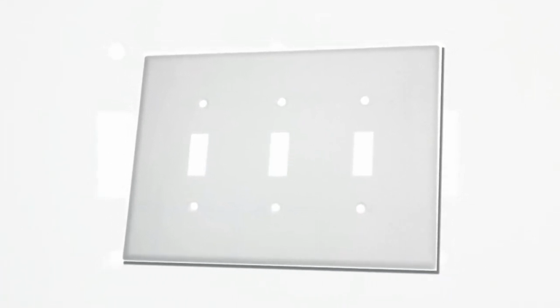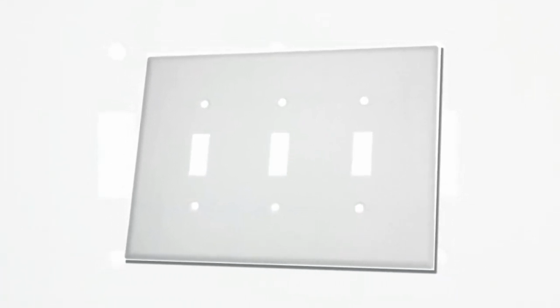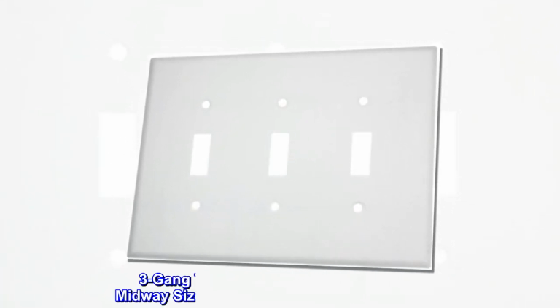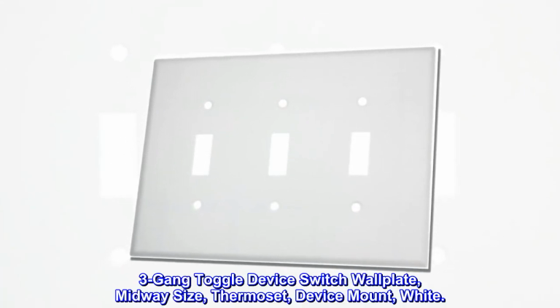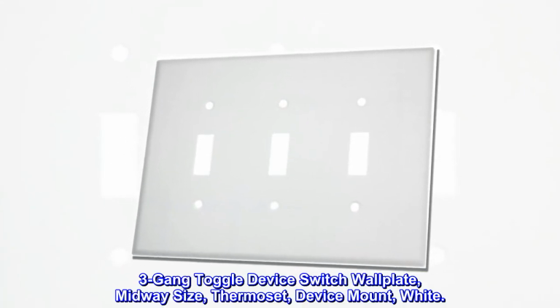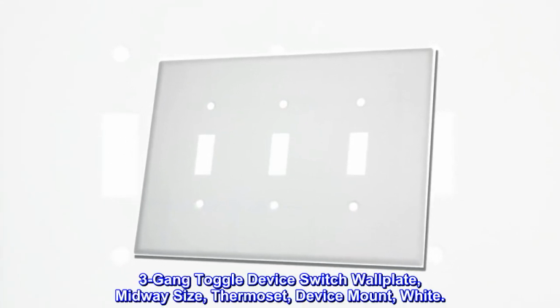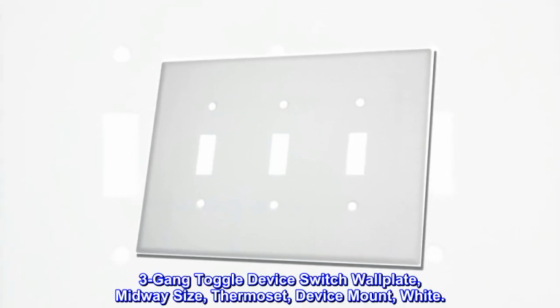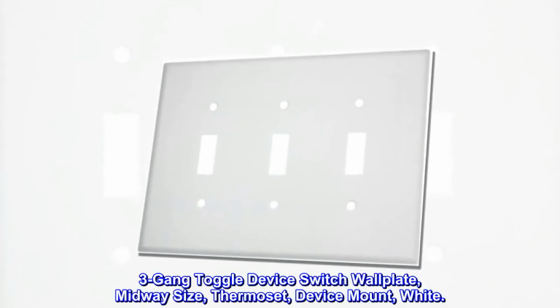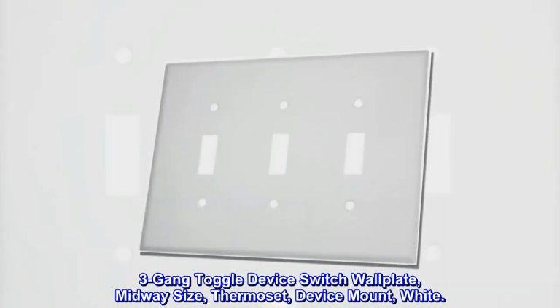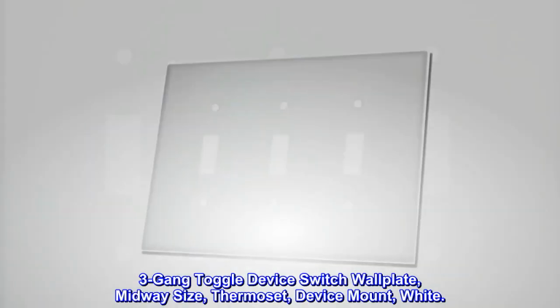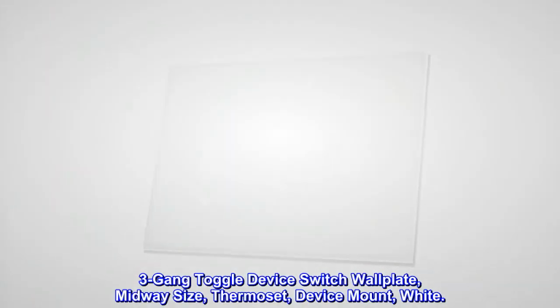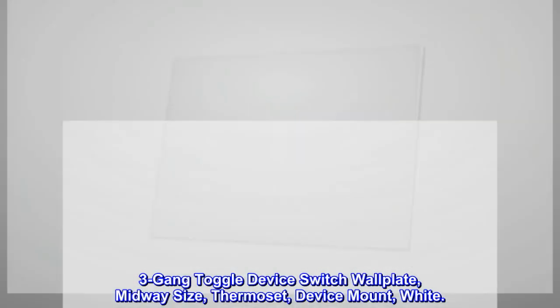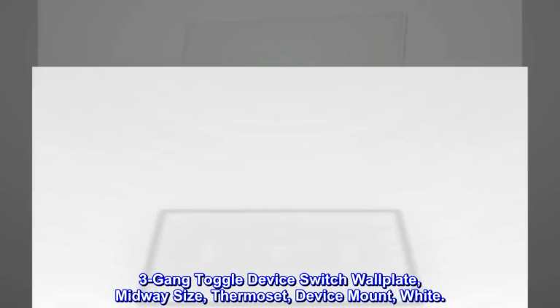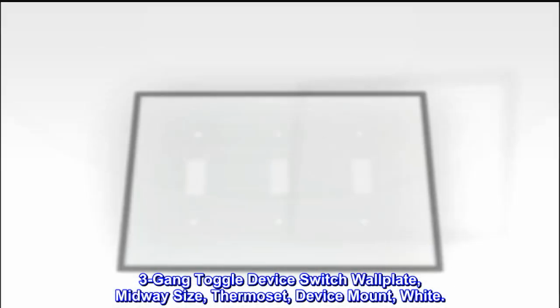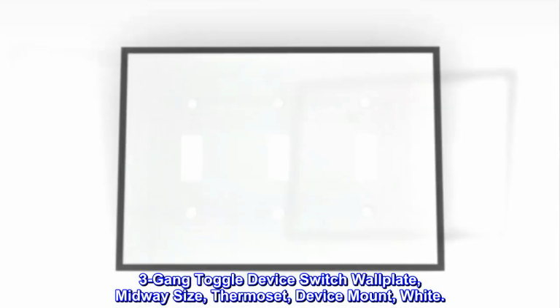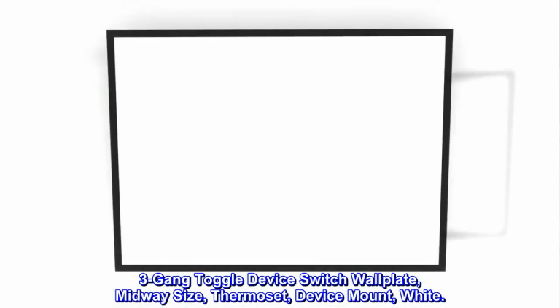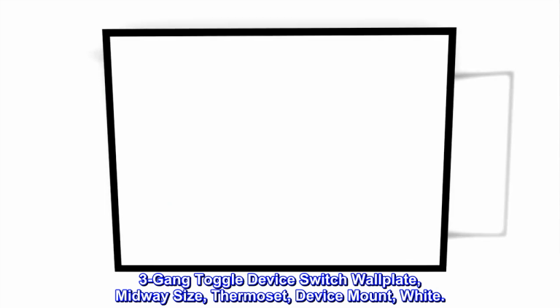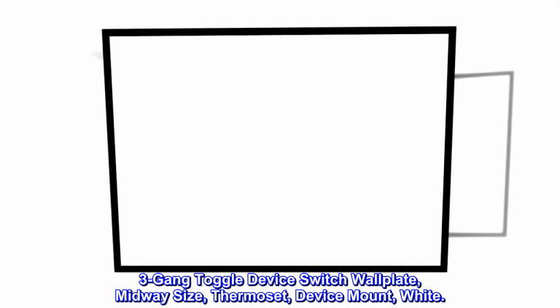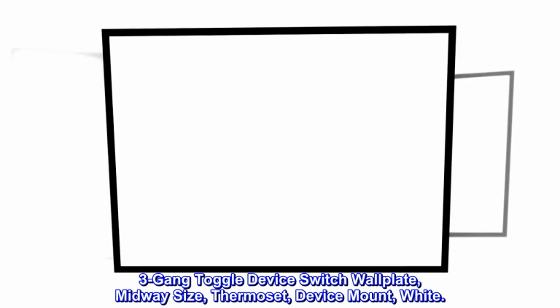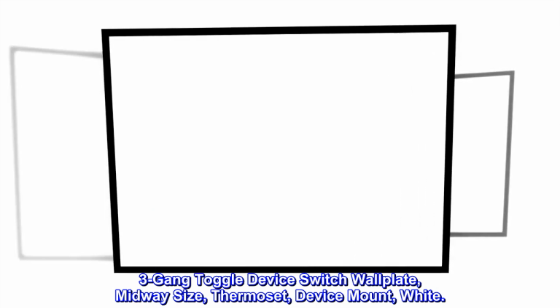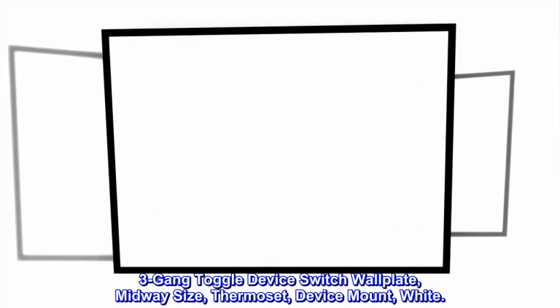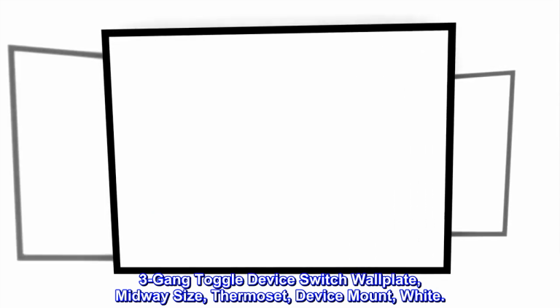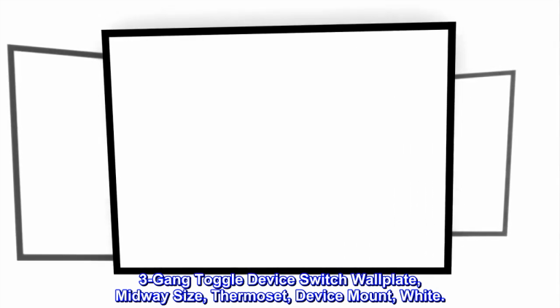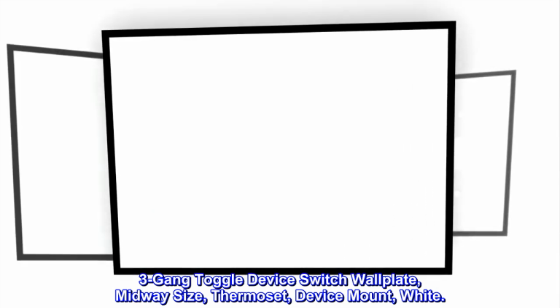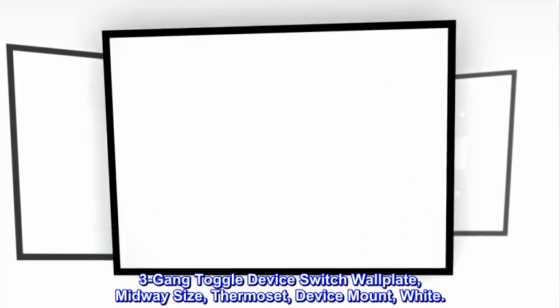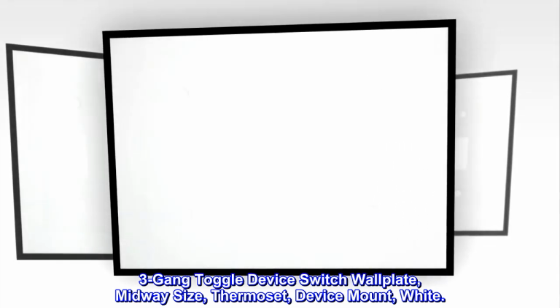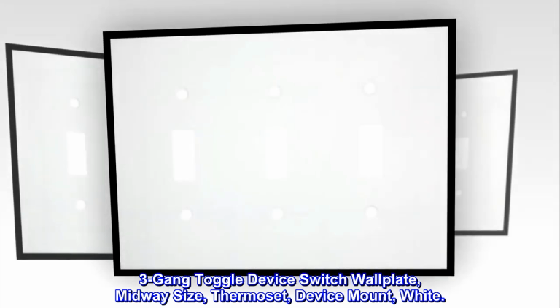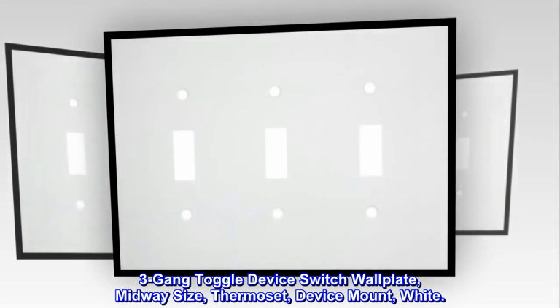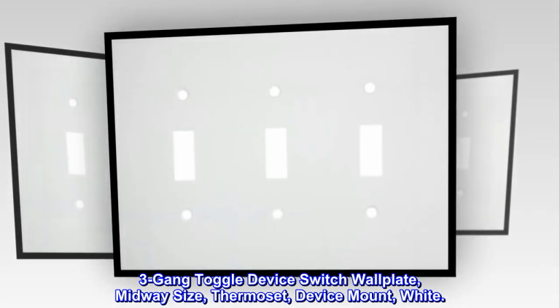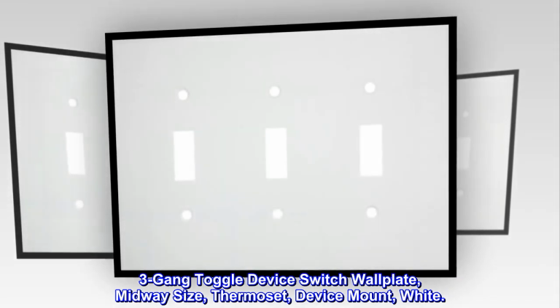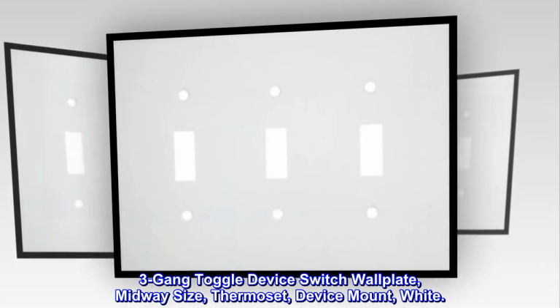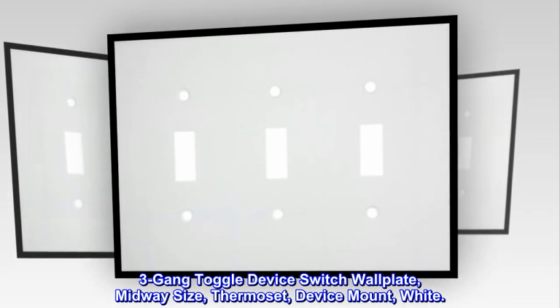3-Gang Tawvil Device Switch Wall Plate, Midway Size, Thermoset, Device Mount, White.